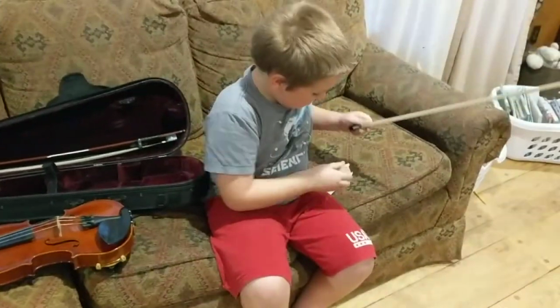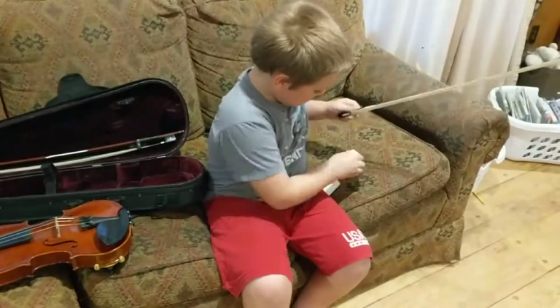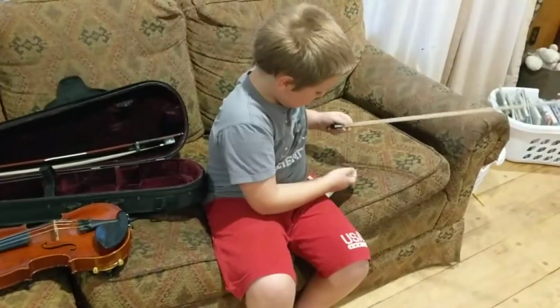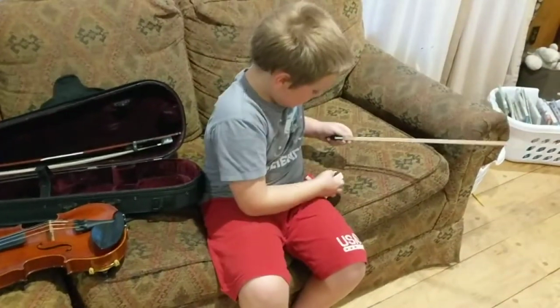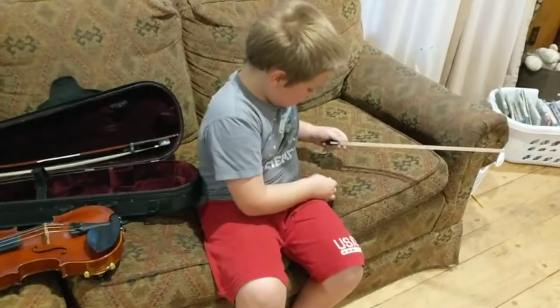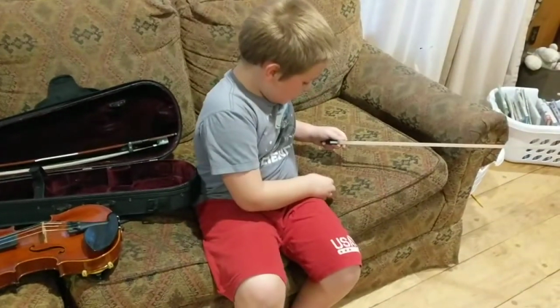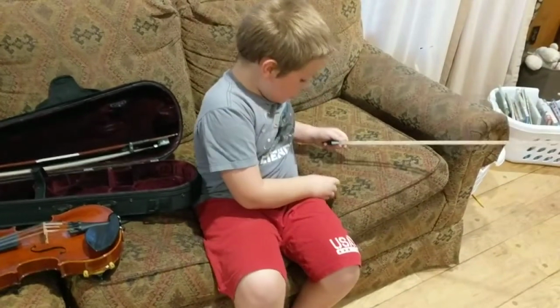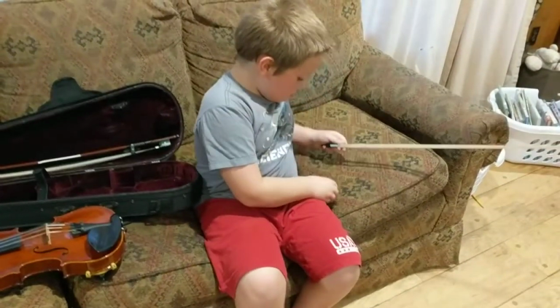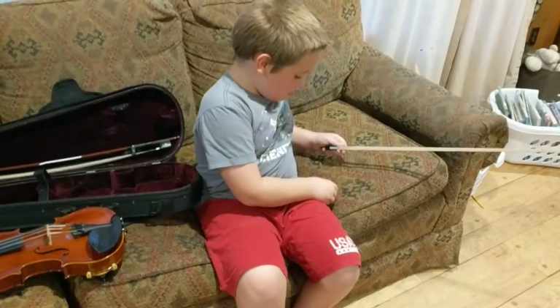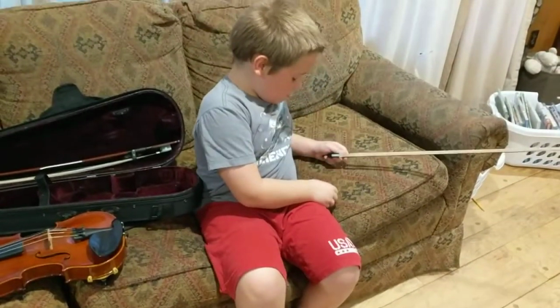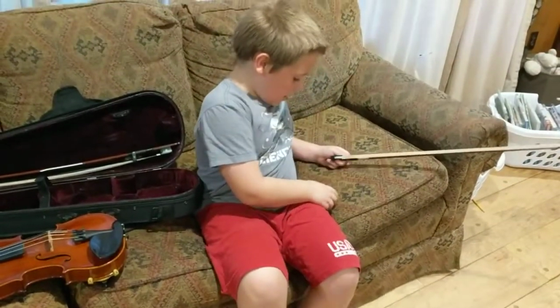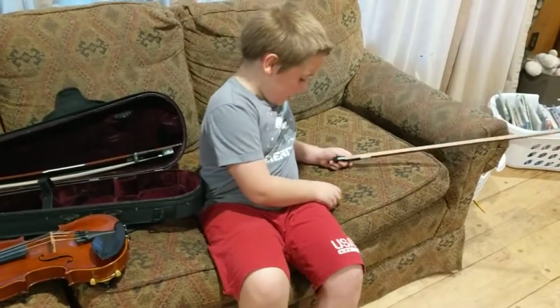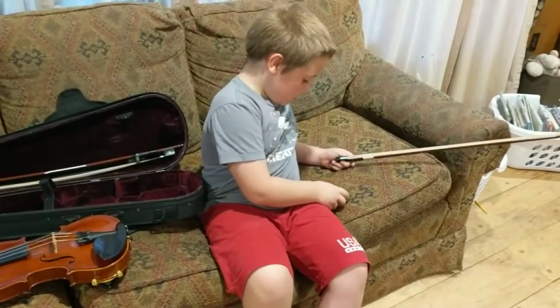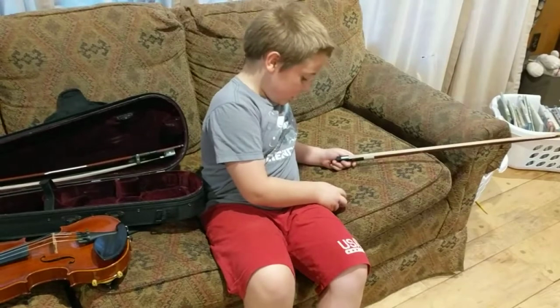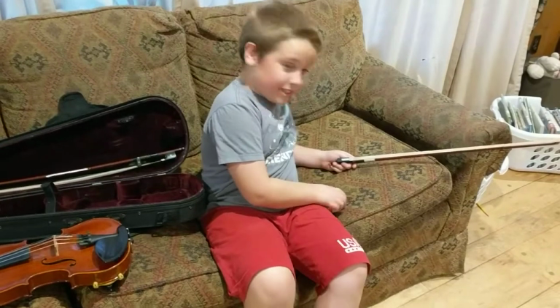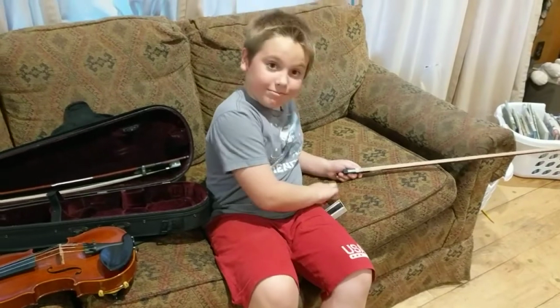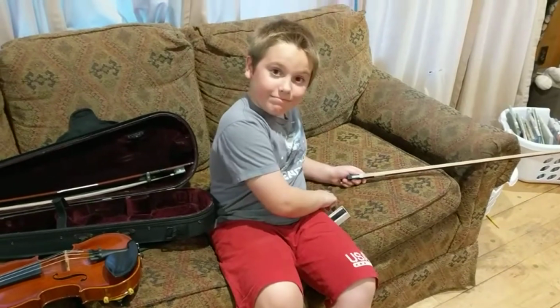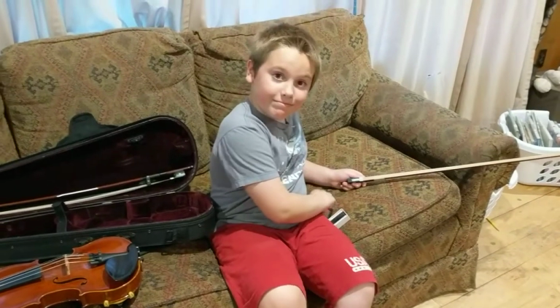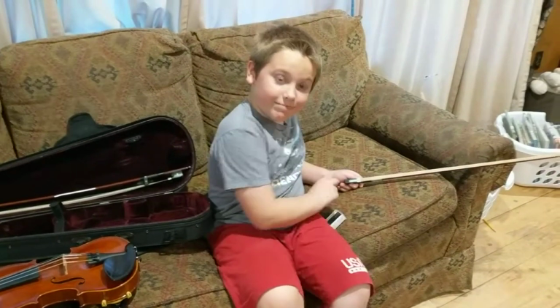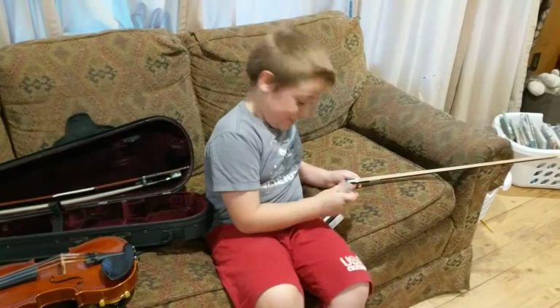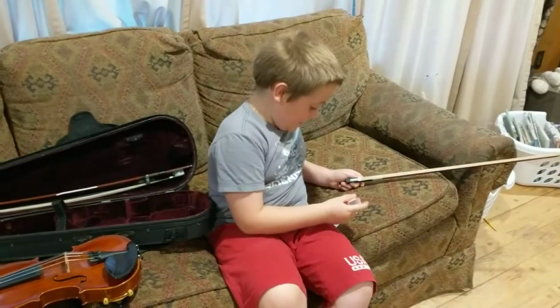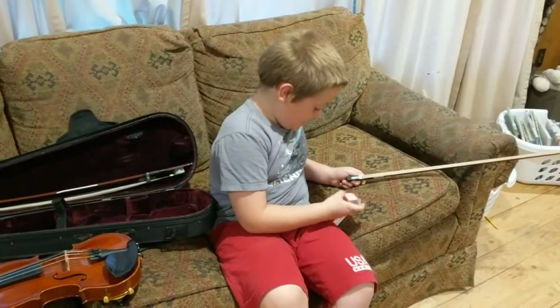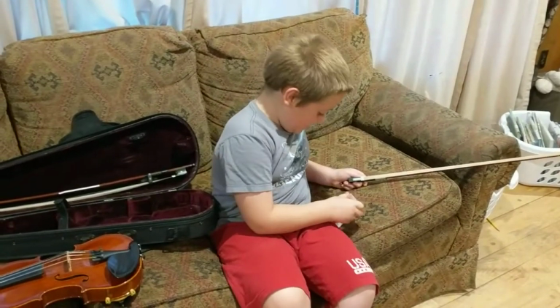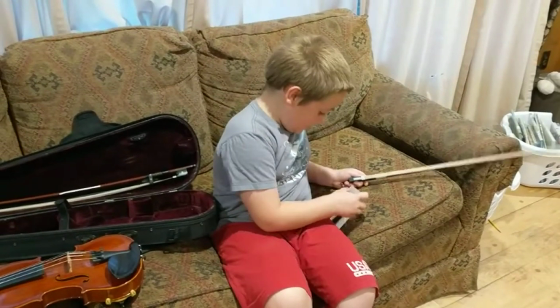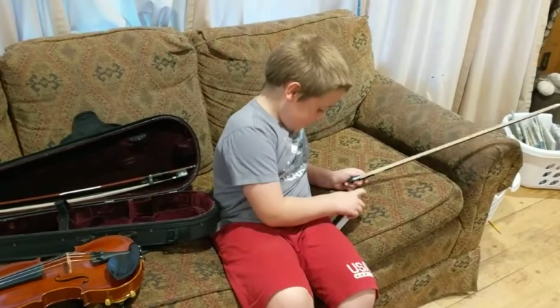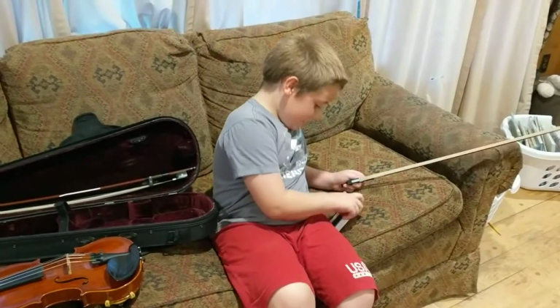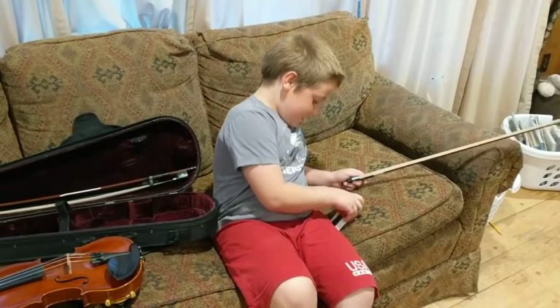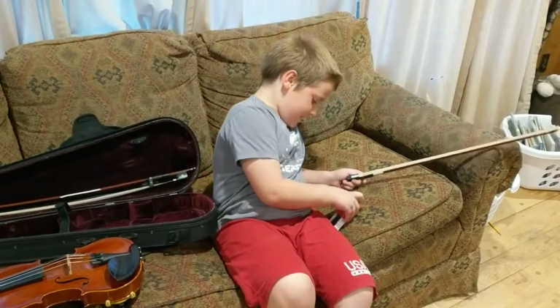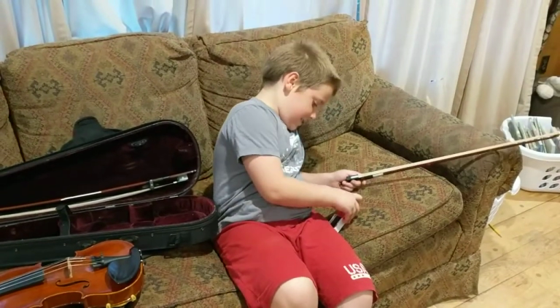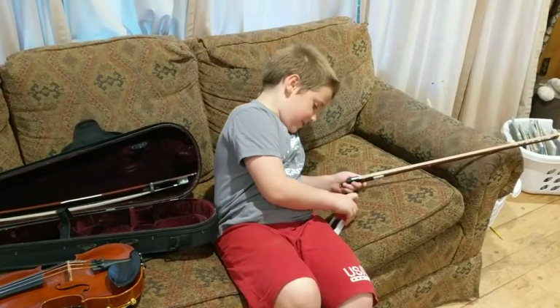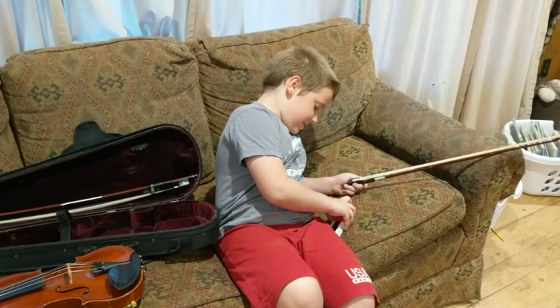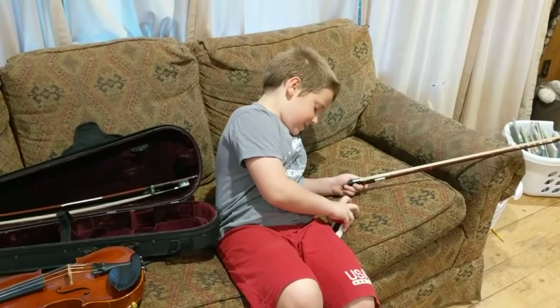All right, how many lessons have you had? I've had one lesson. One lesson? This is a lot to learn in one lesson. Yeah.